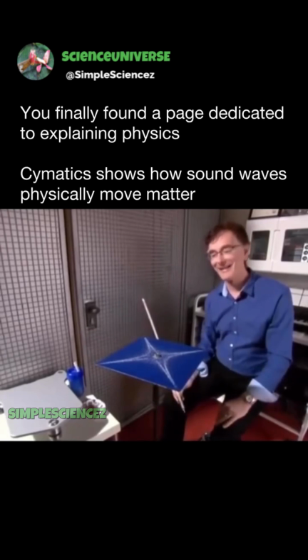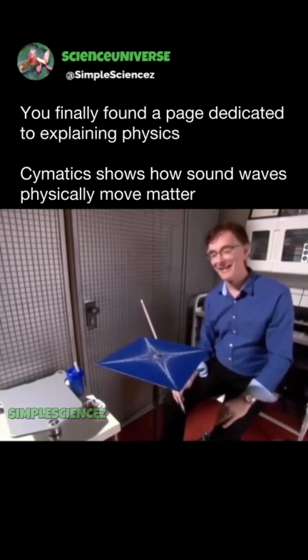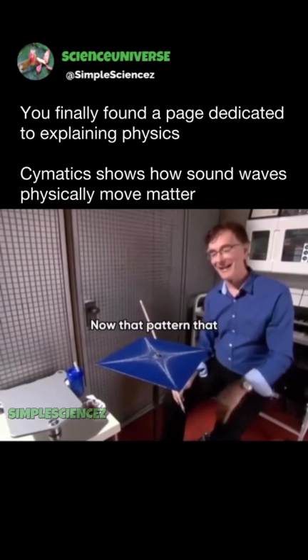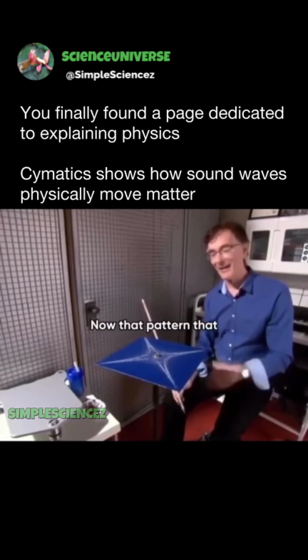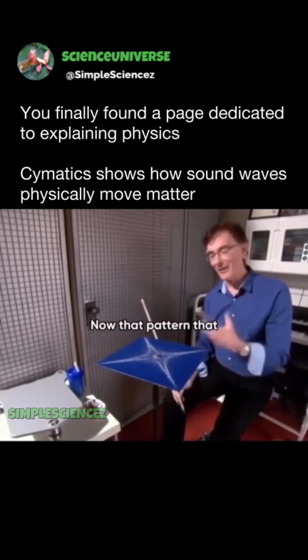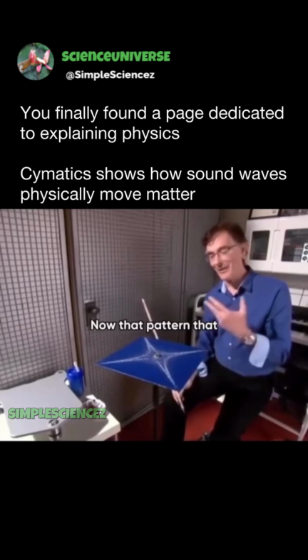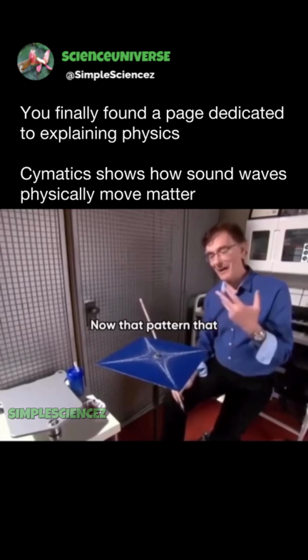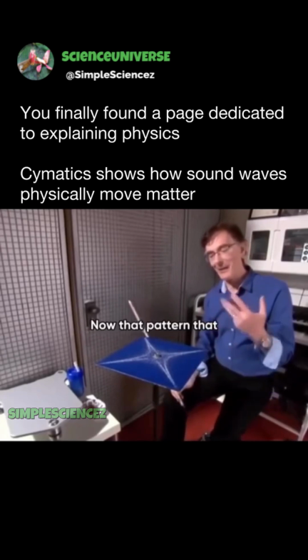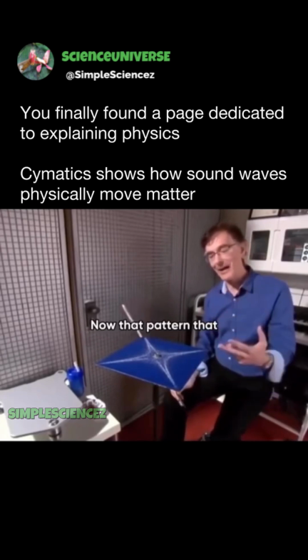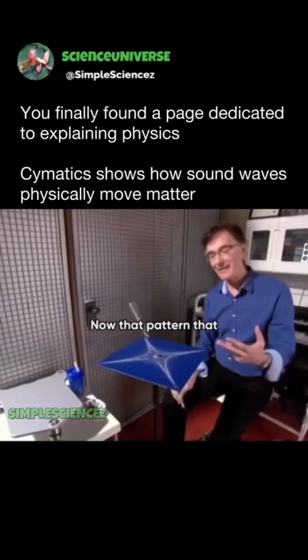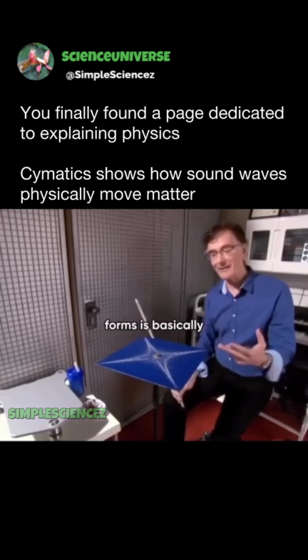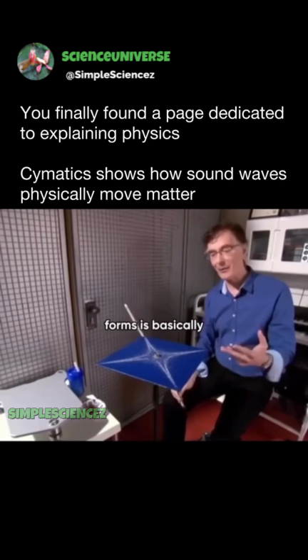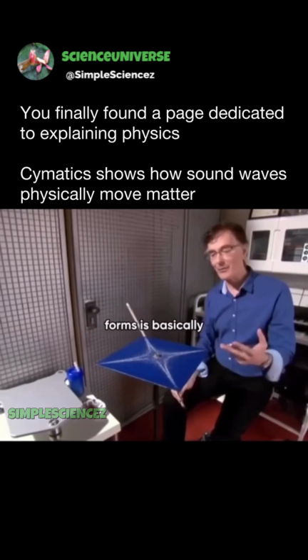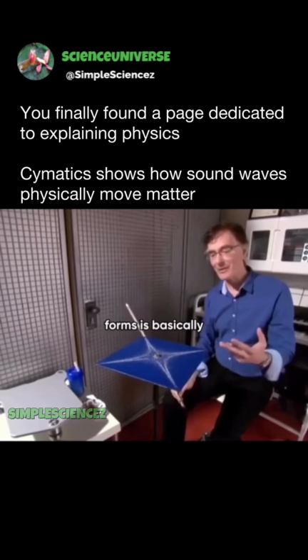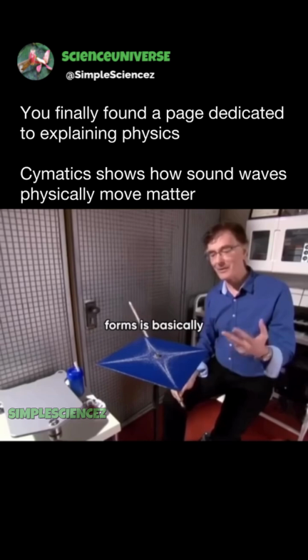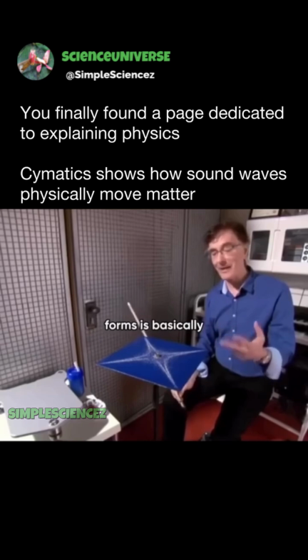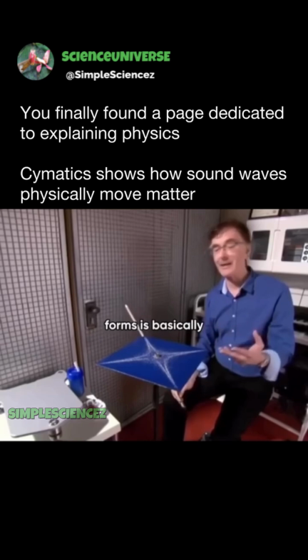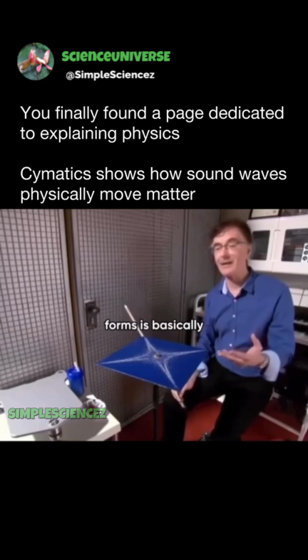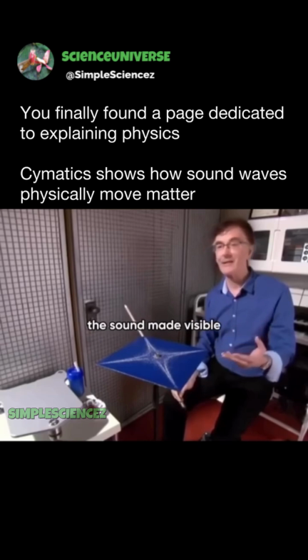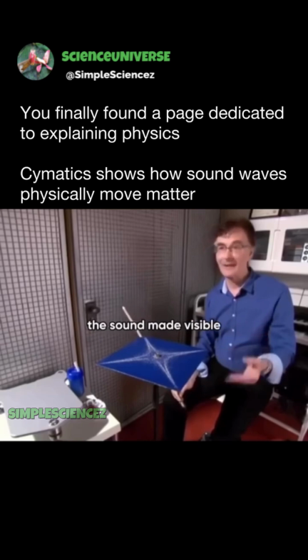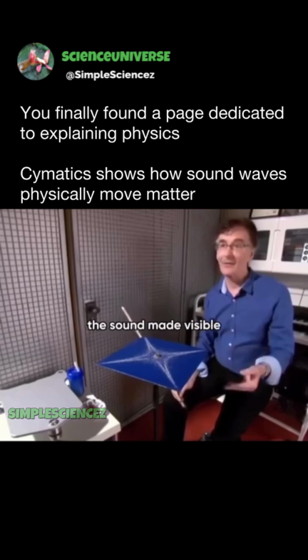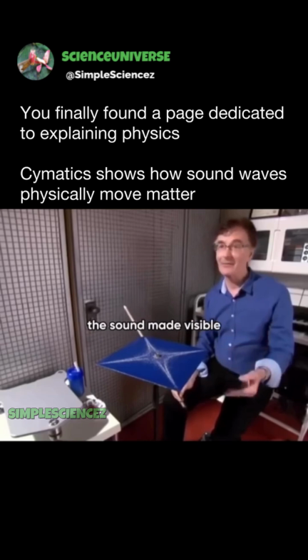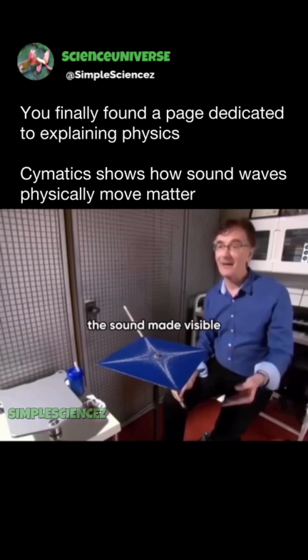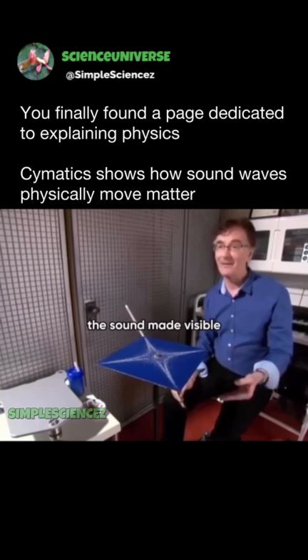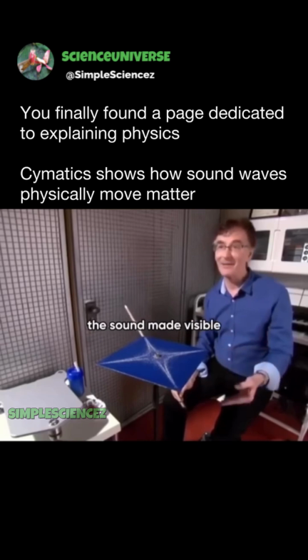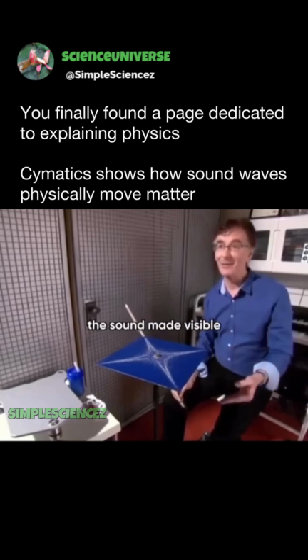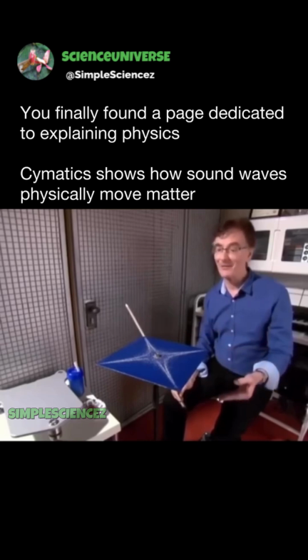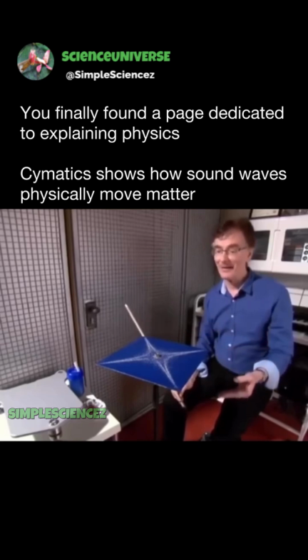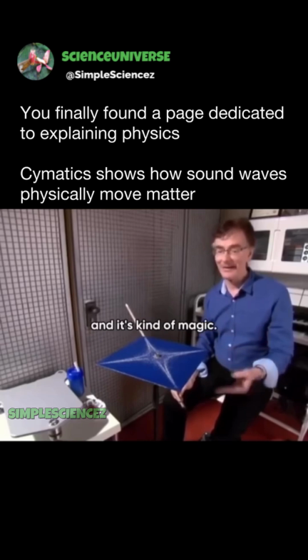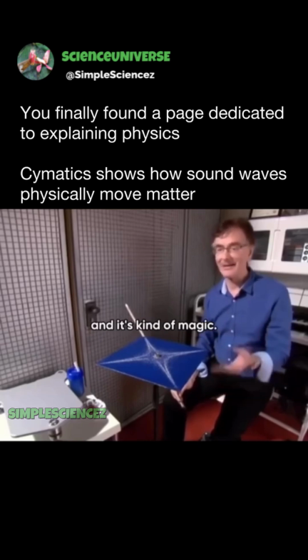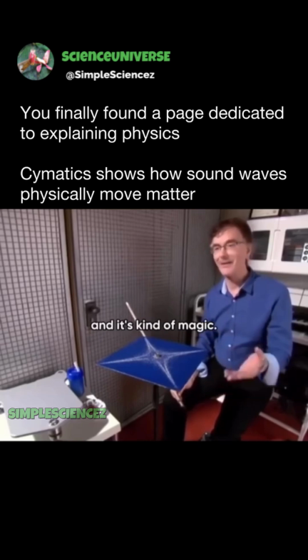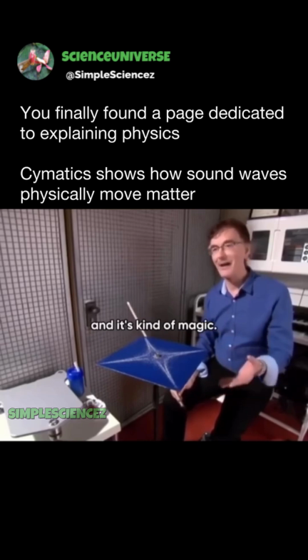Now, that pattern that forms is basically the sound made visible, and it's kind of magic.